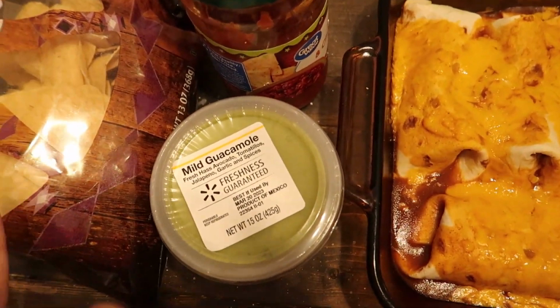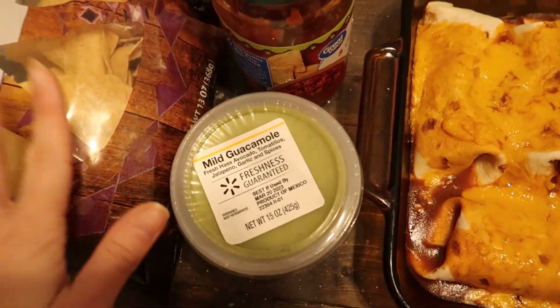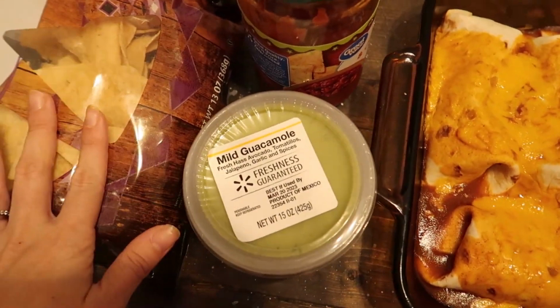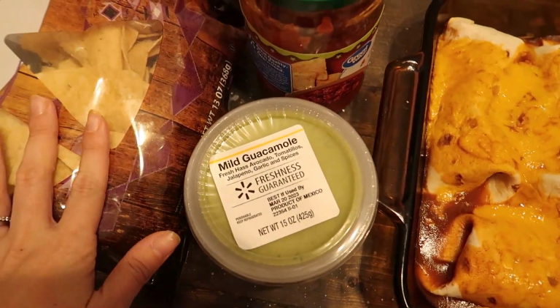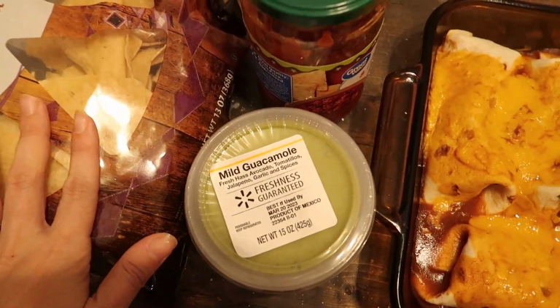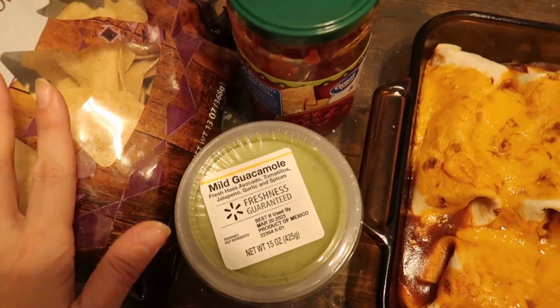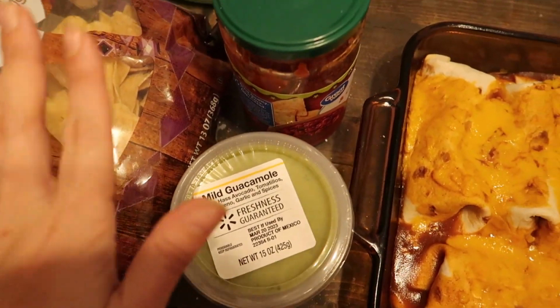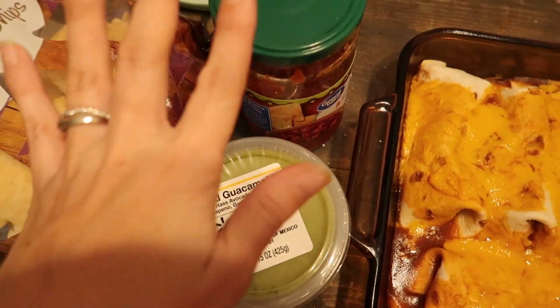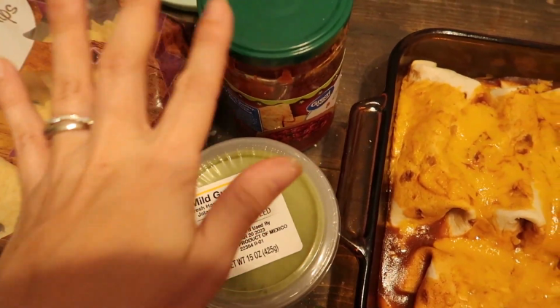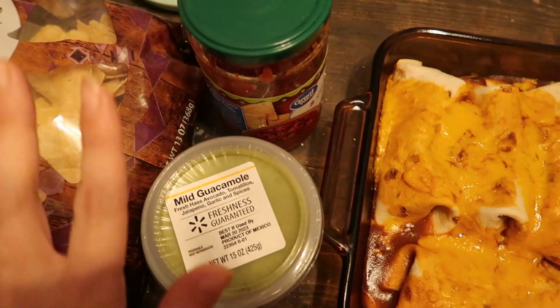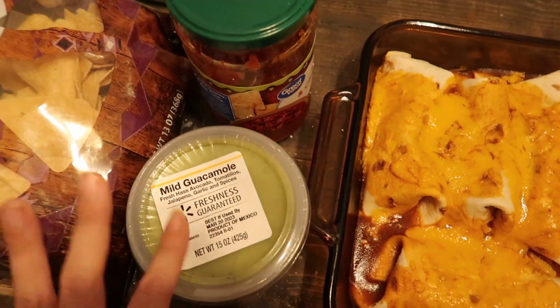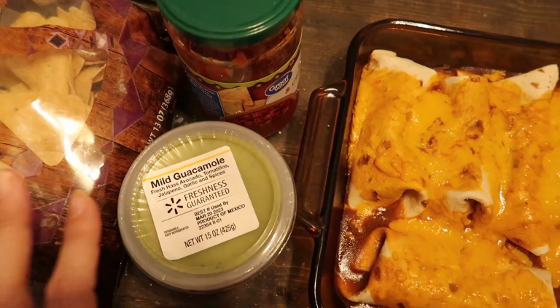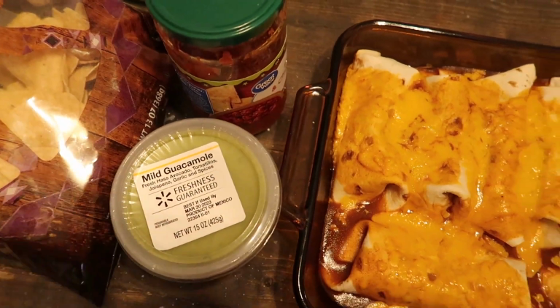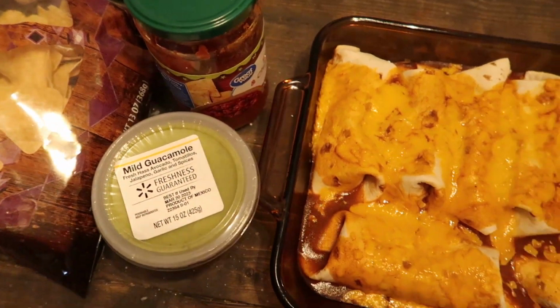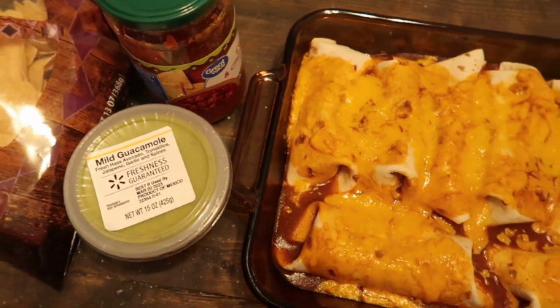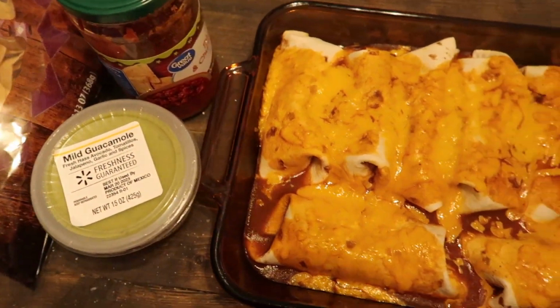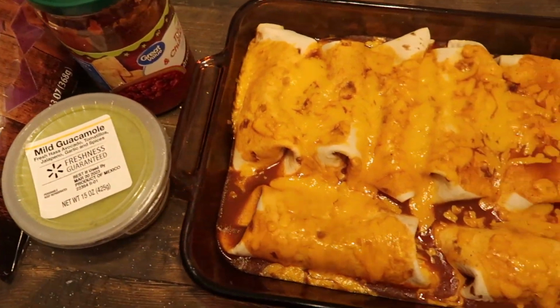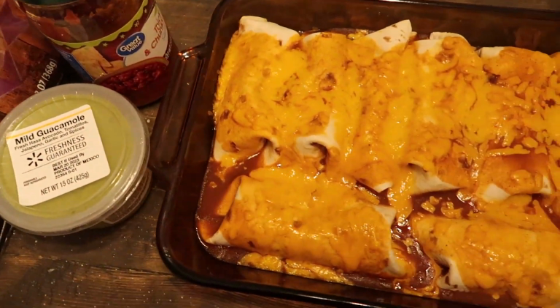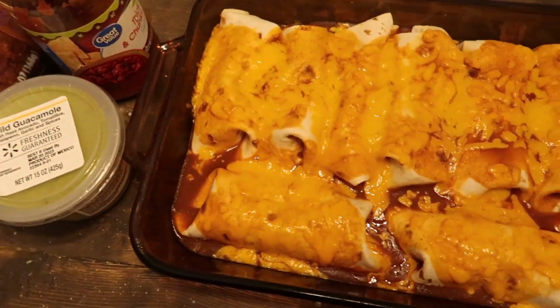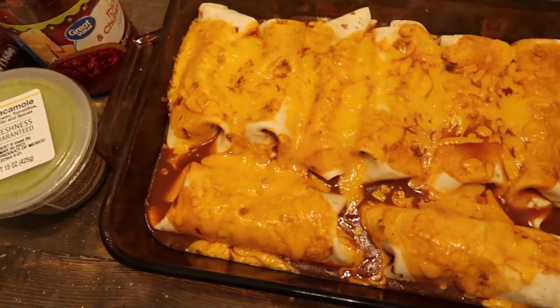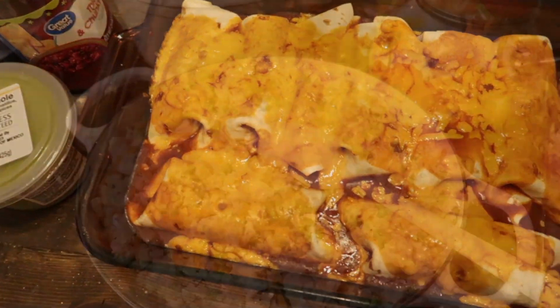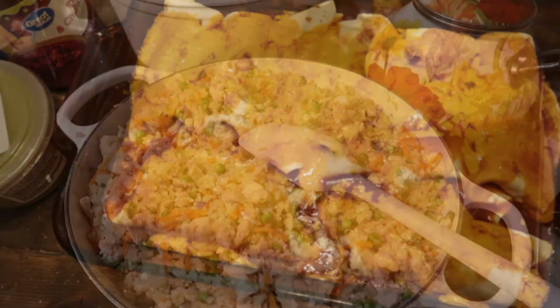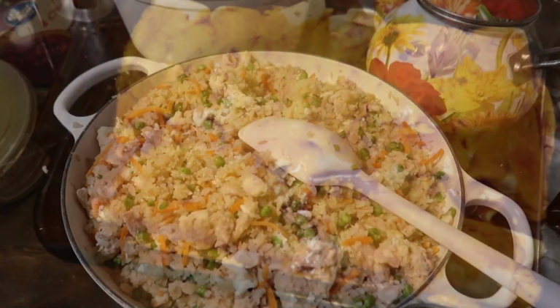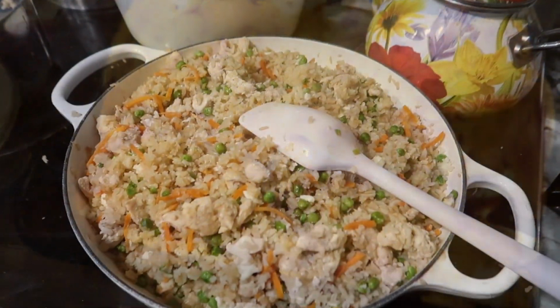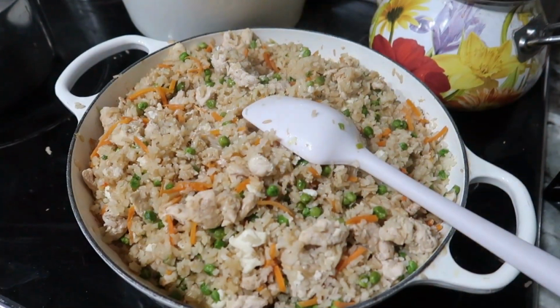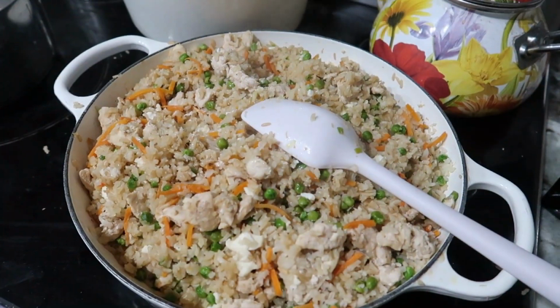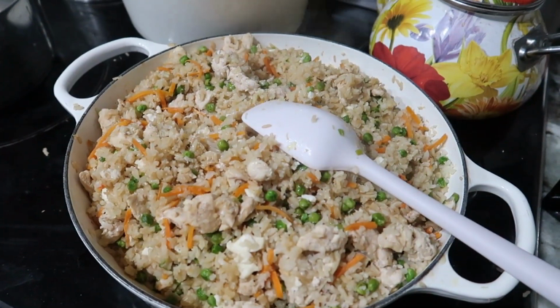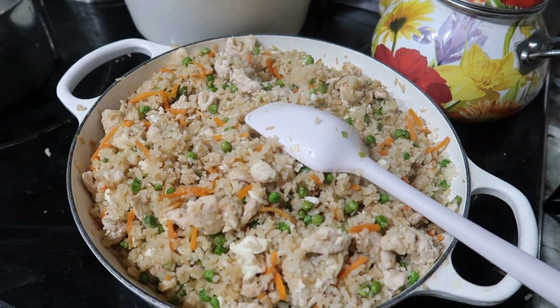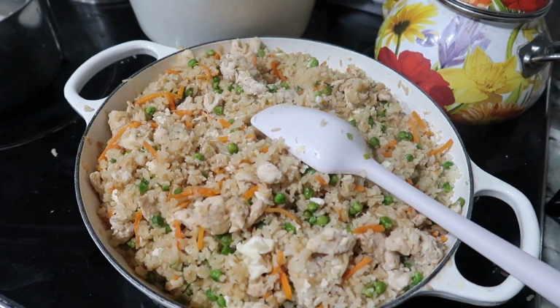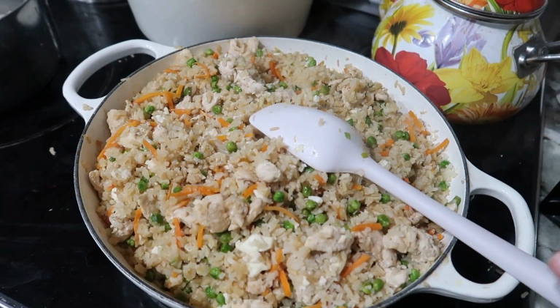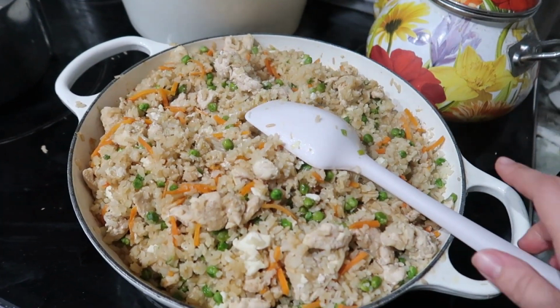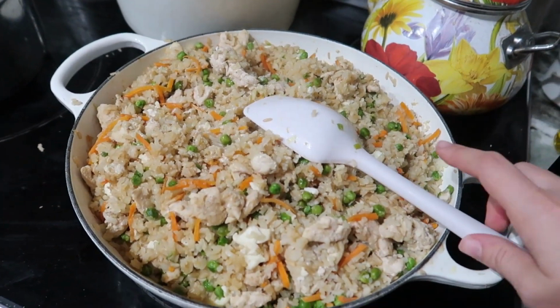It's Monday night — just a real simple, quick dinner. We're having this with chips, salsa, and guac on the side.